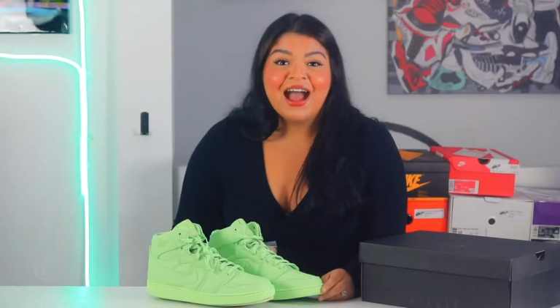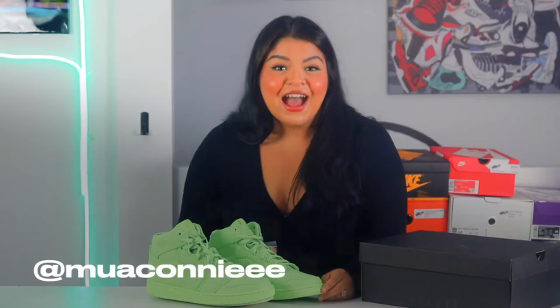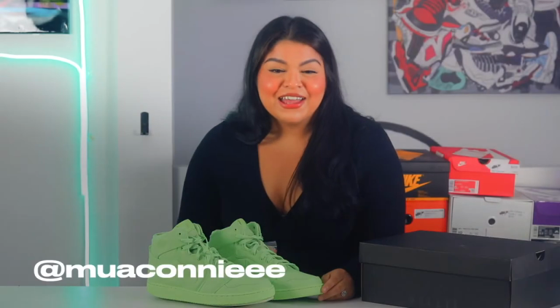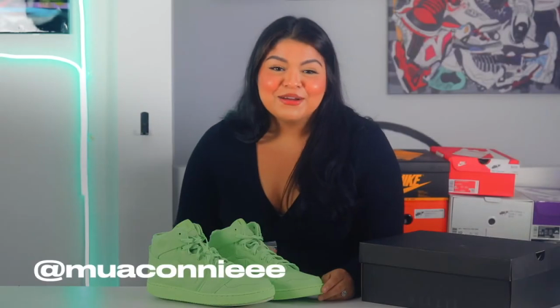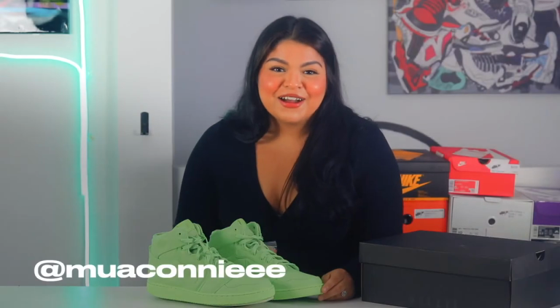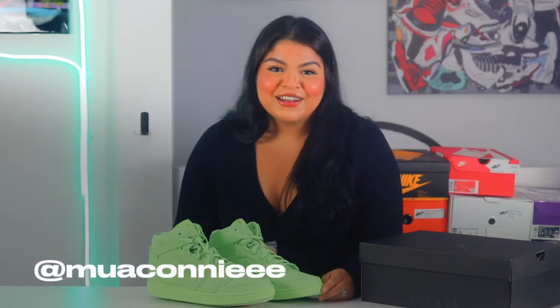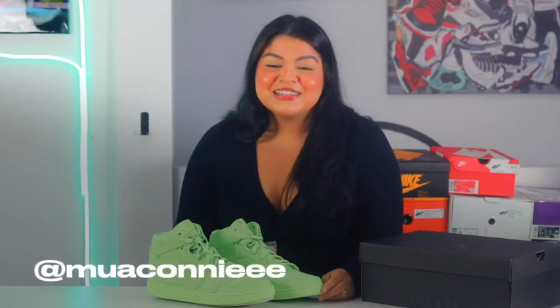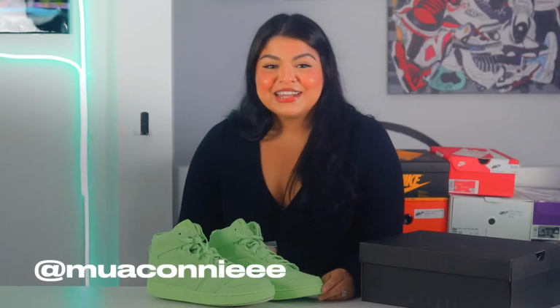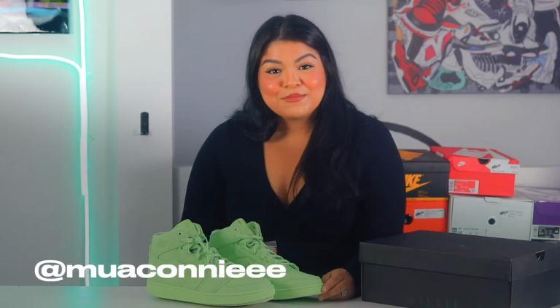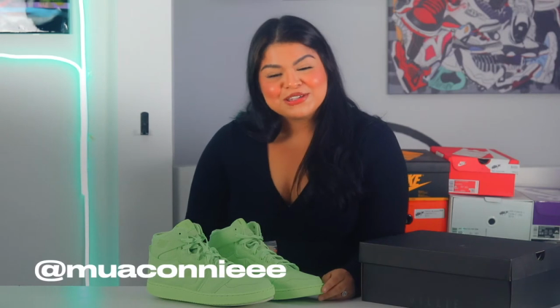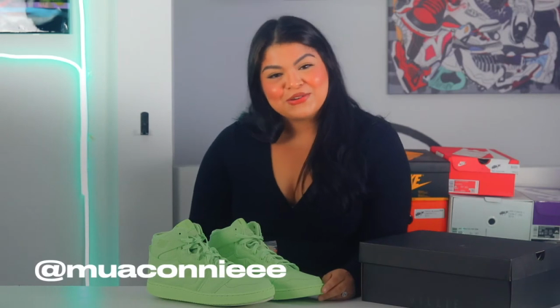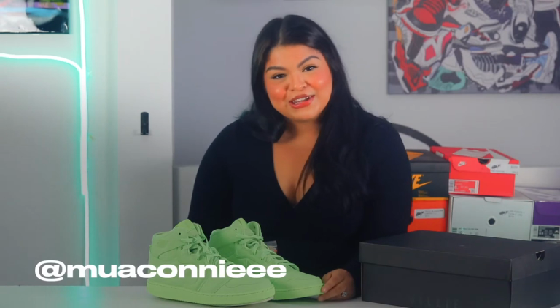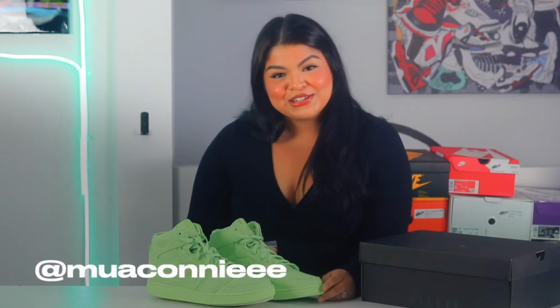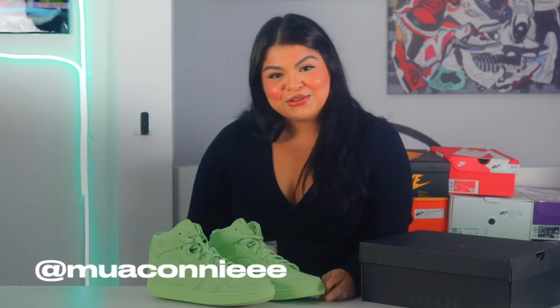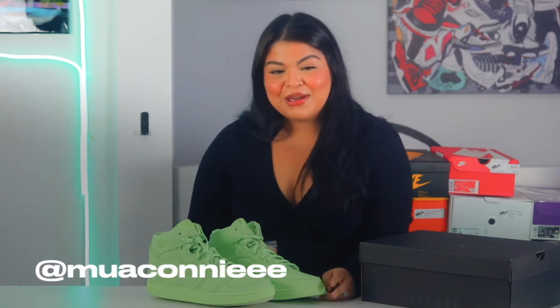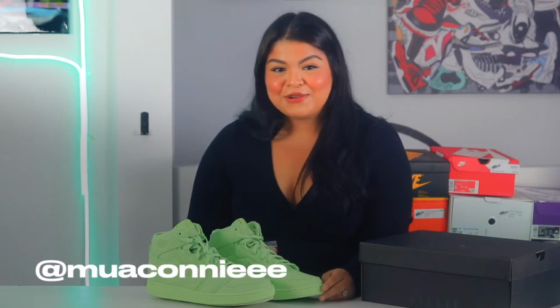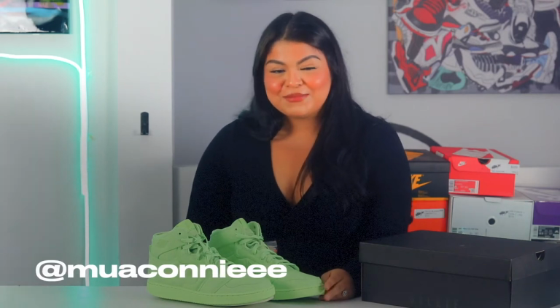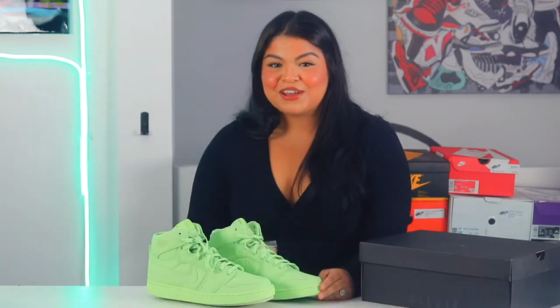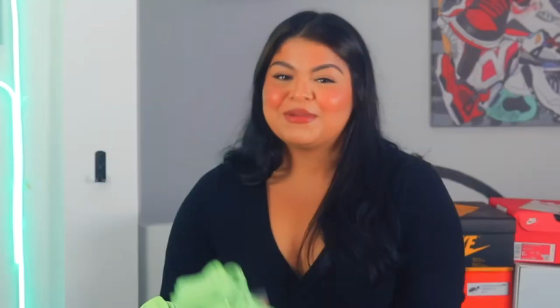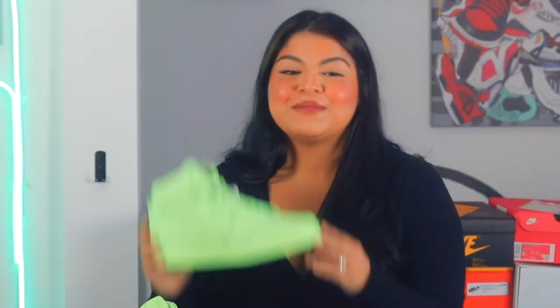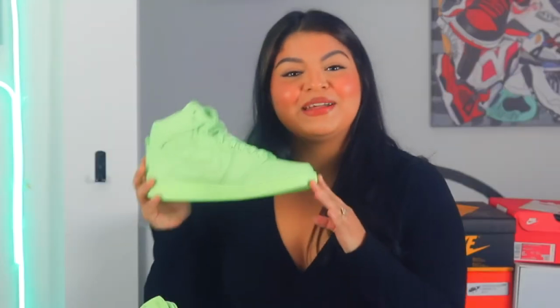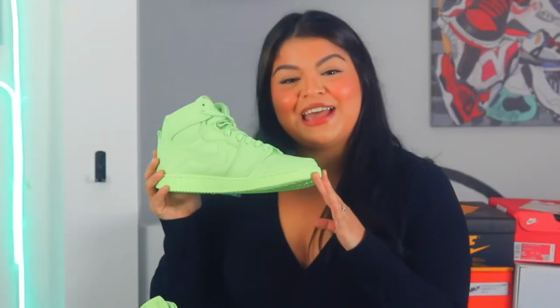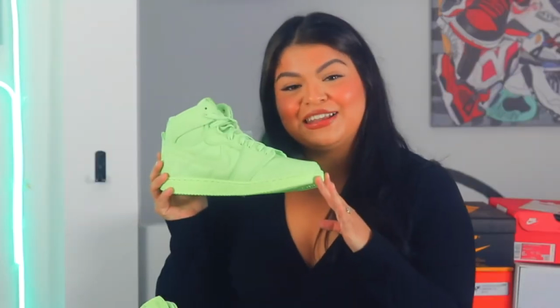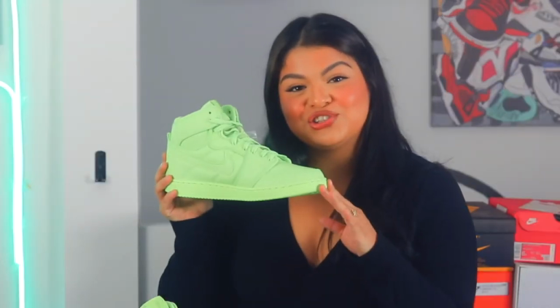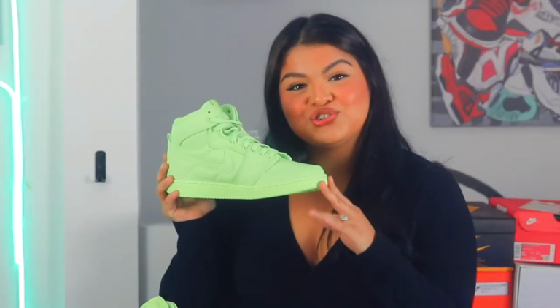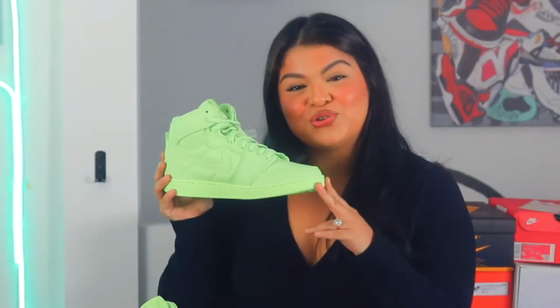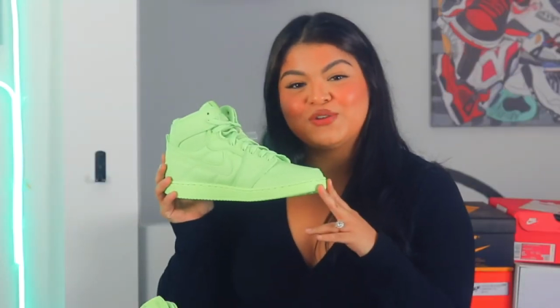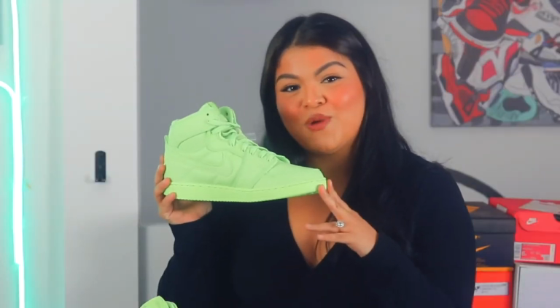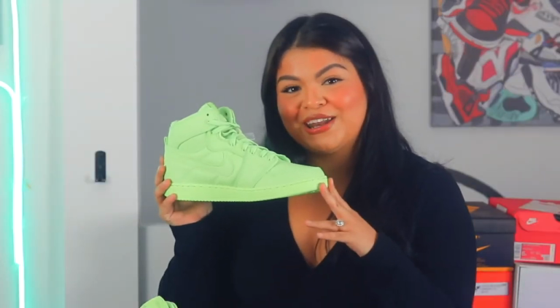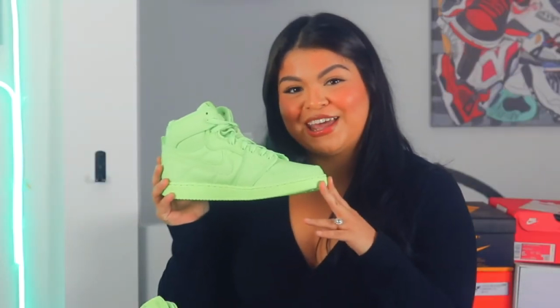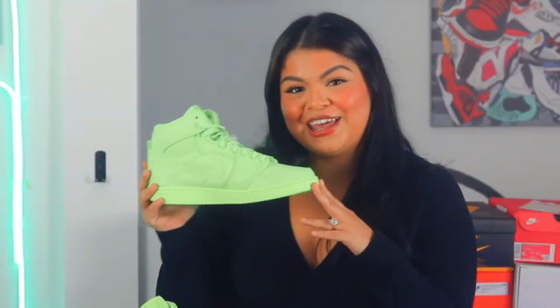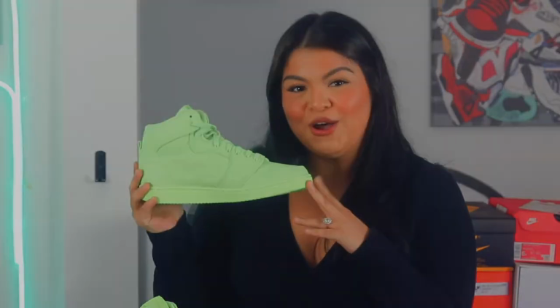Hi, I'm Connie. Today I'm with Soul82 and we're going to be talking about the Billie Eilish Jordan 1KO.